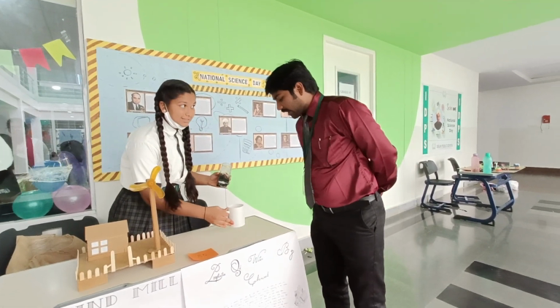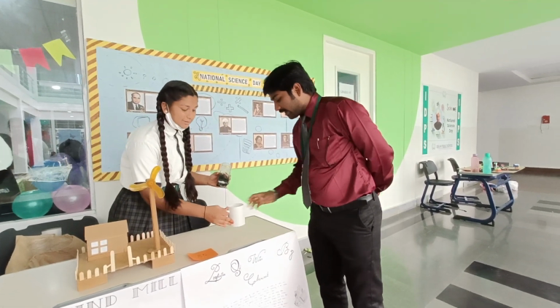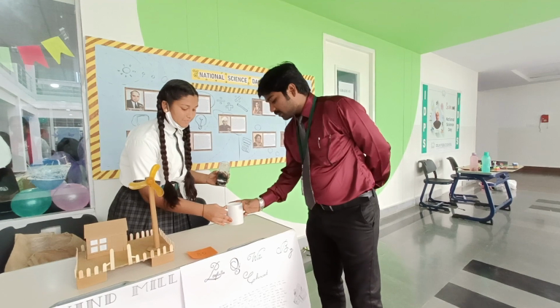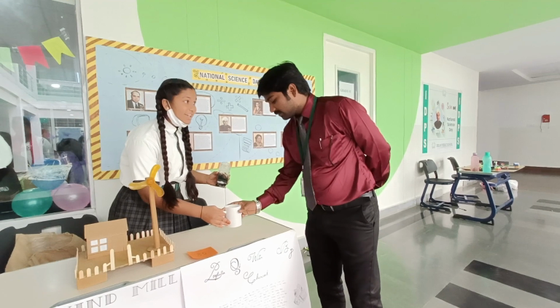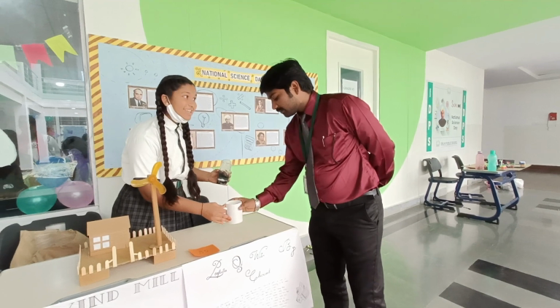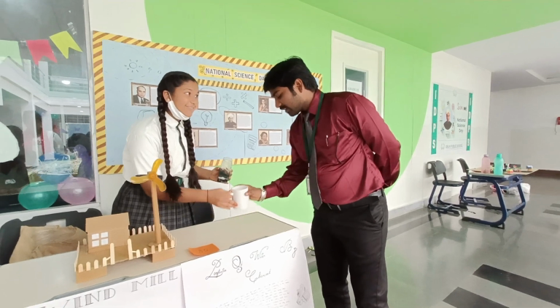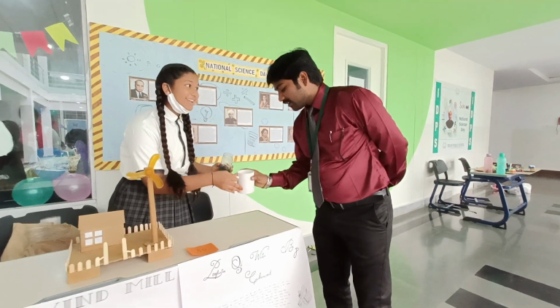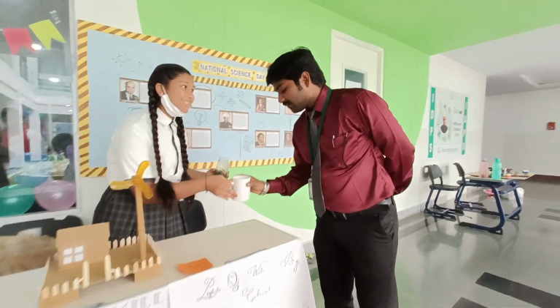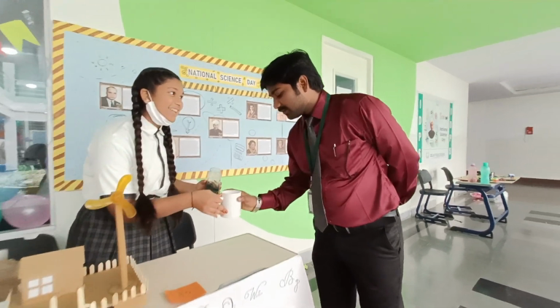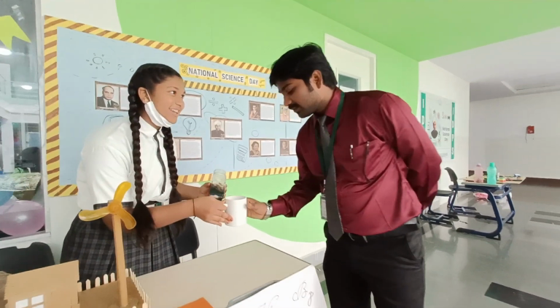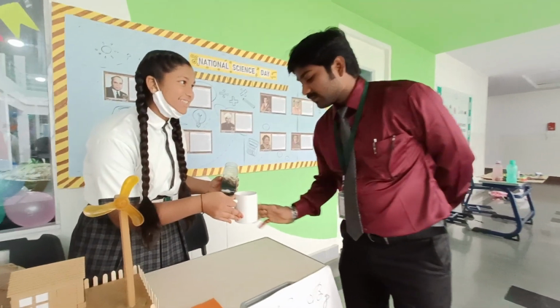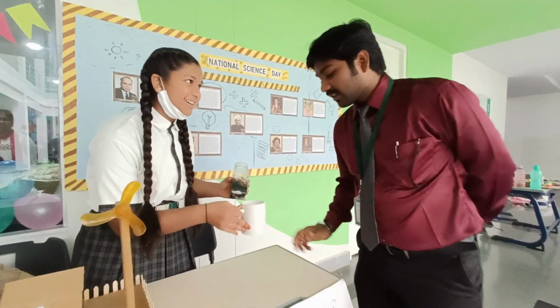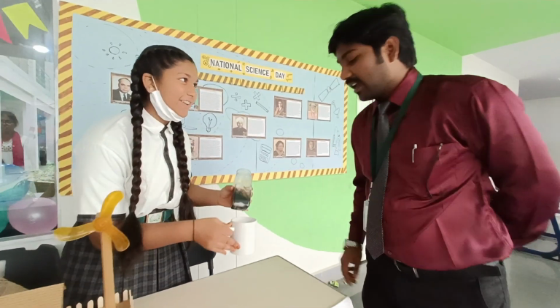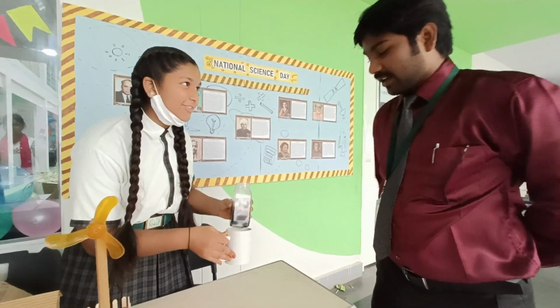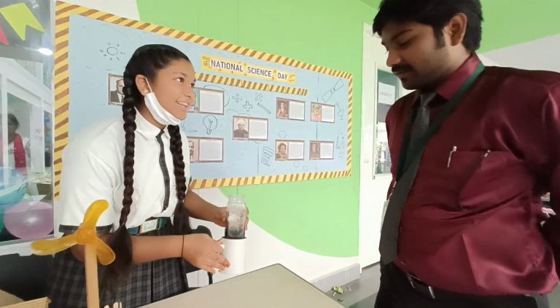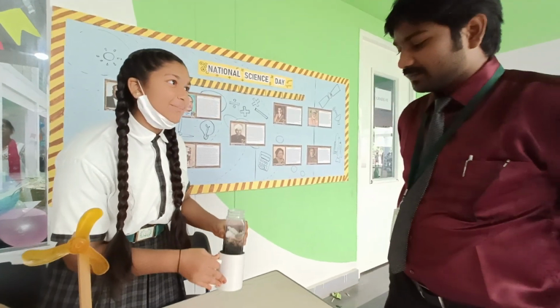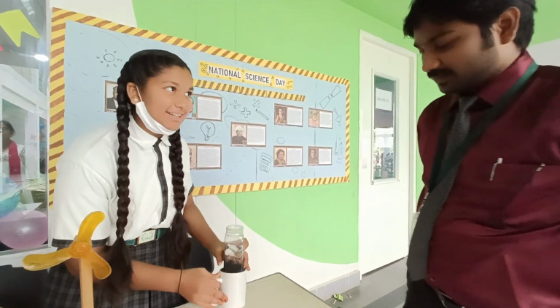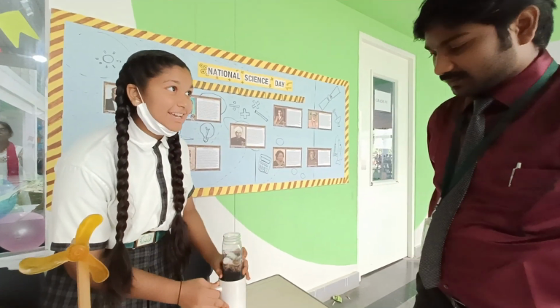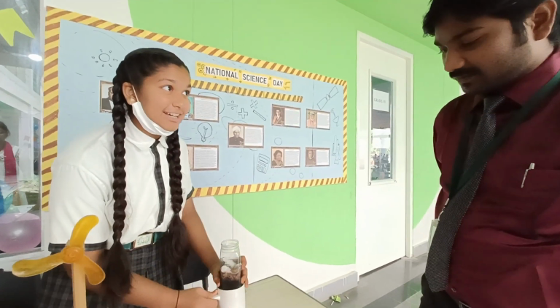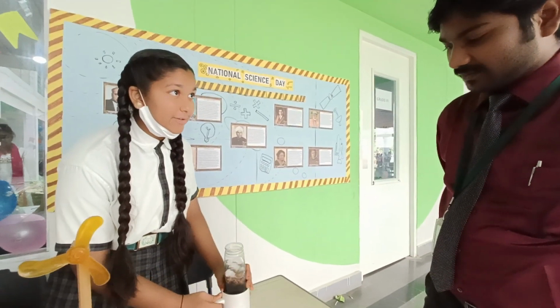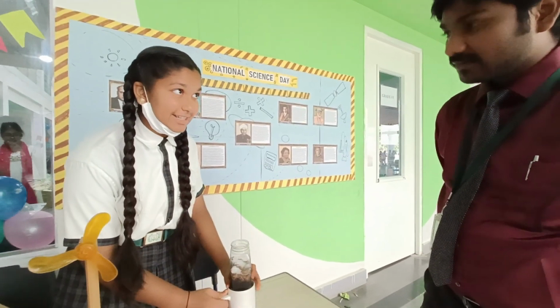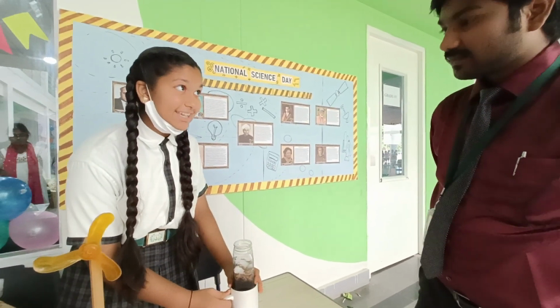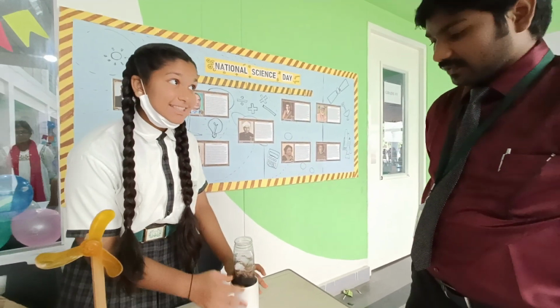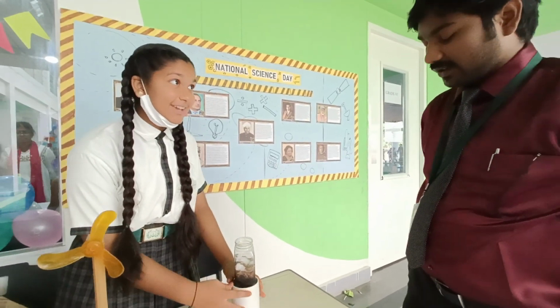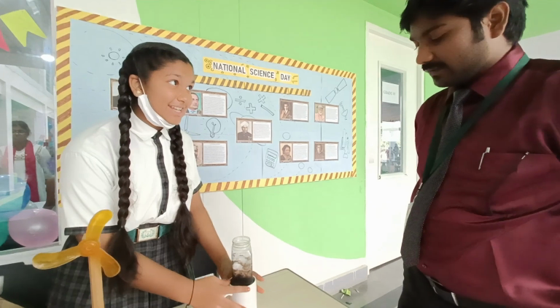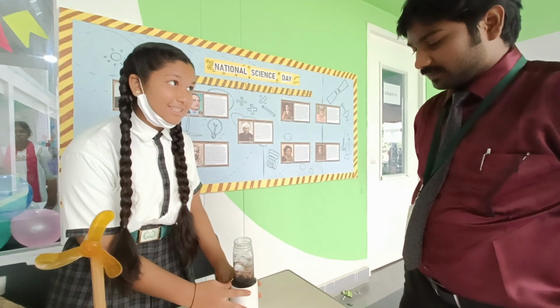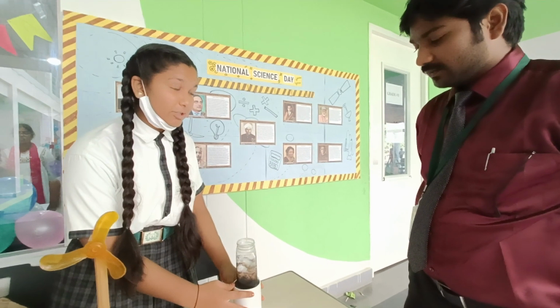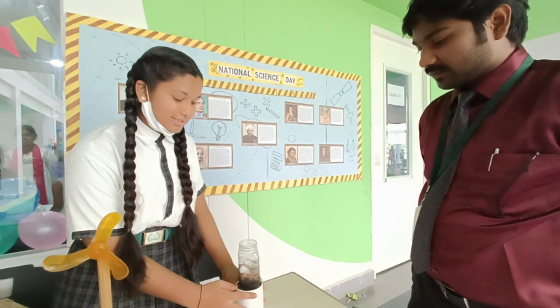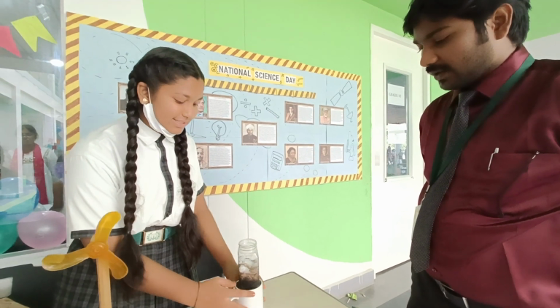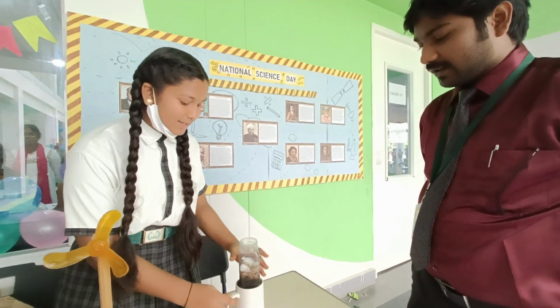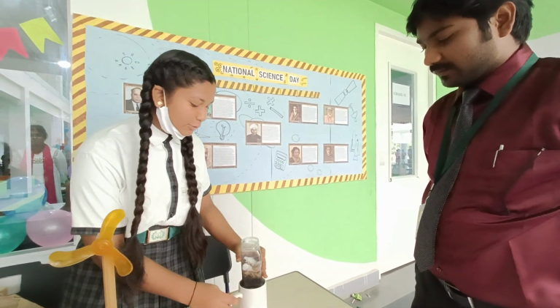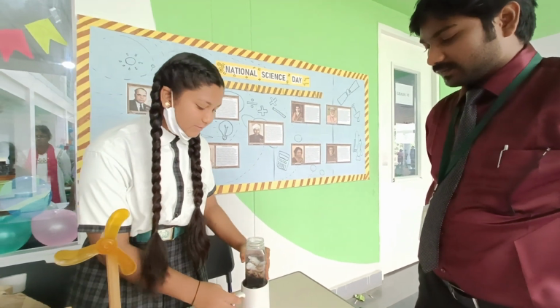Can we drink this water? Yes. First we need heat — we need heat and bacteria will all die. Then we can drink this water. This is very useful.